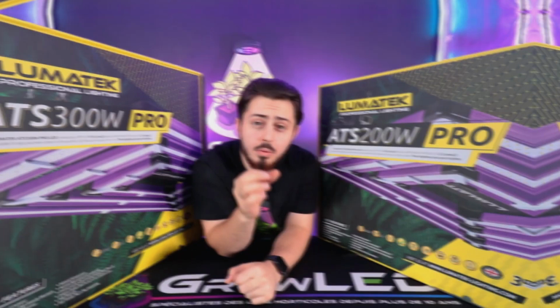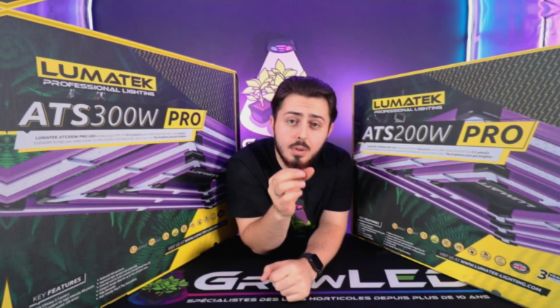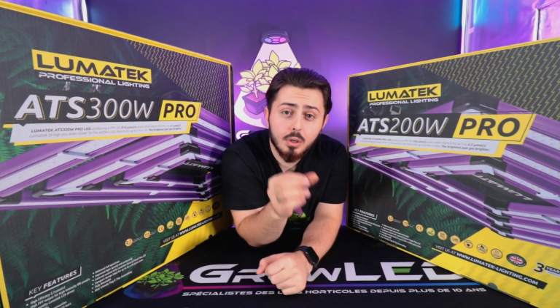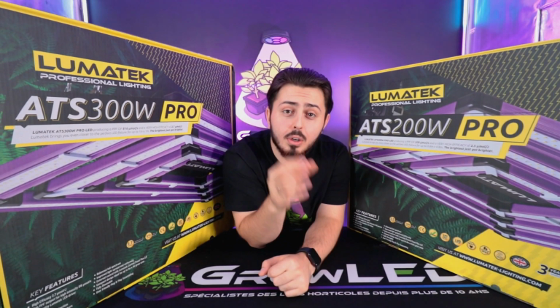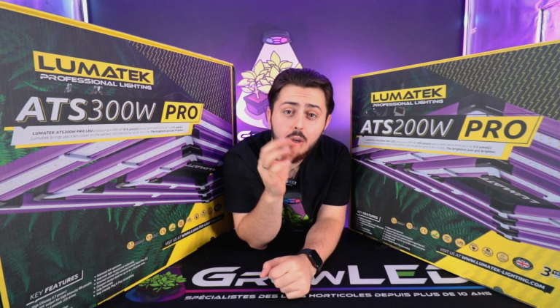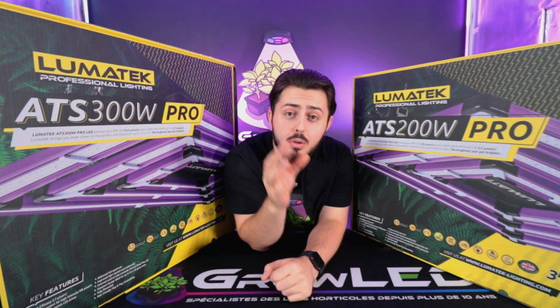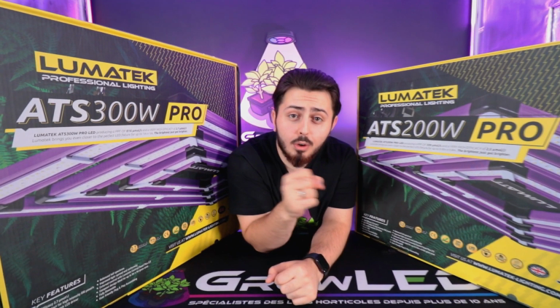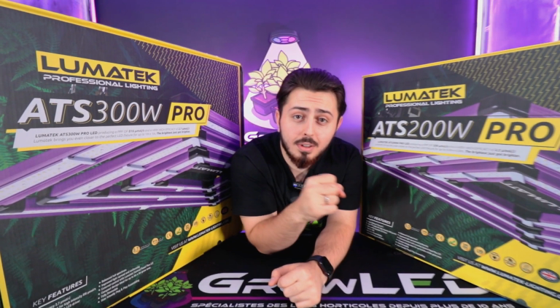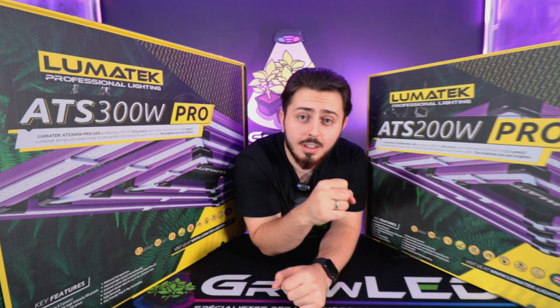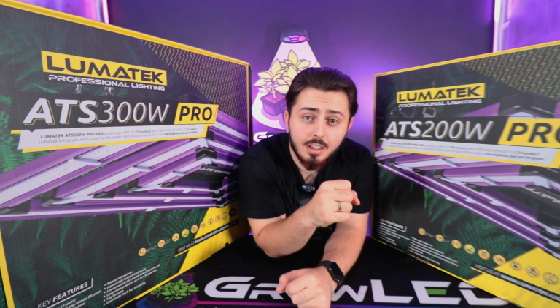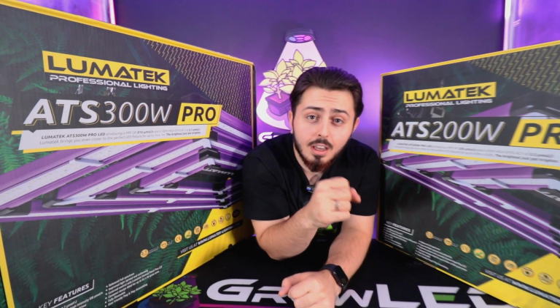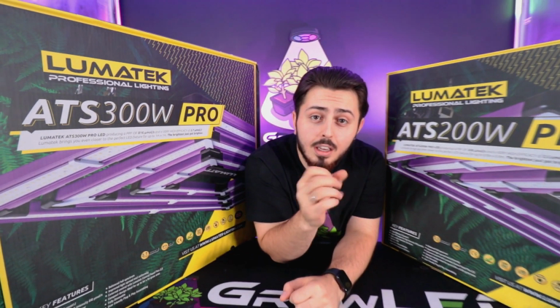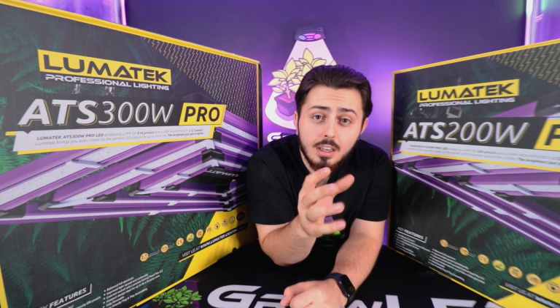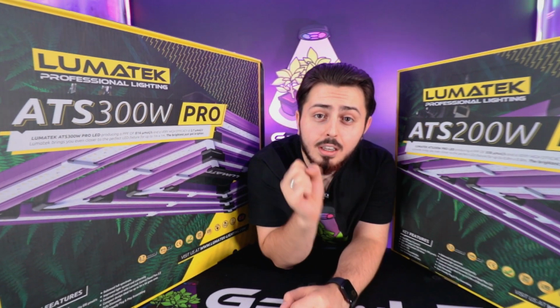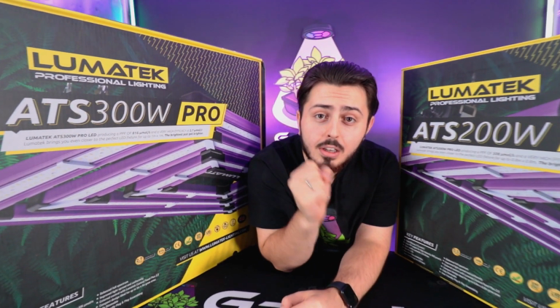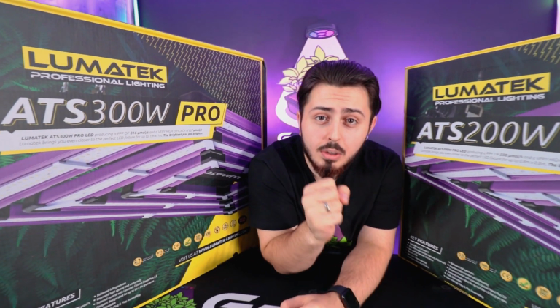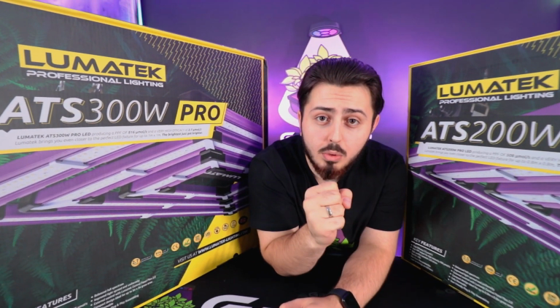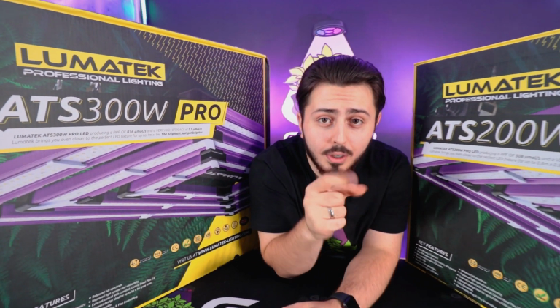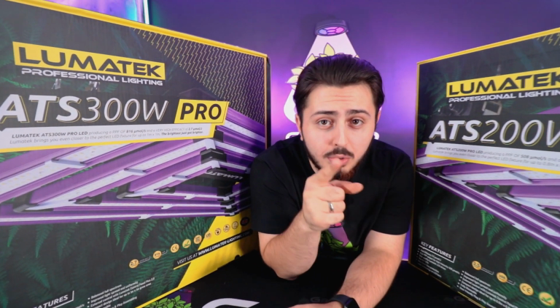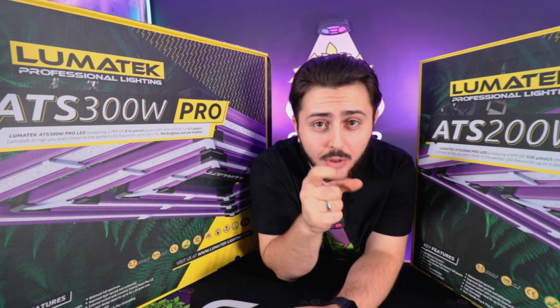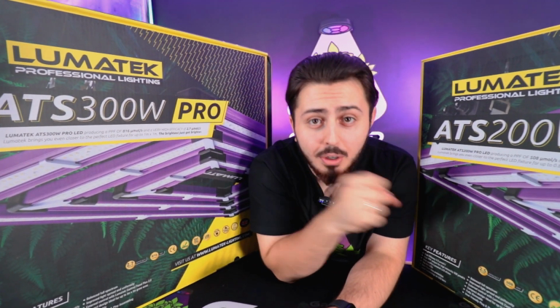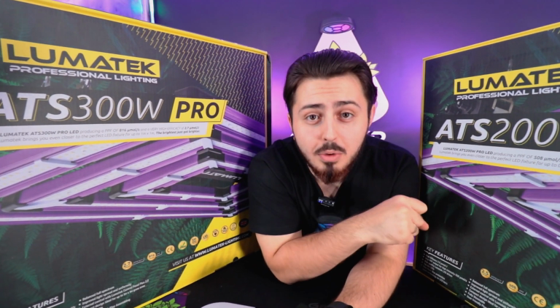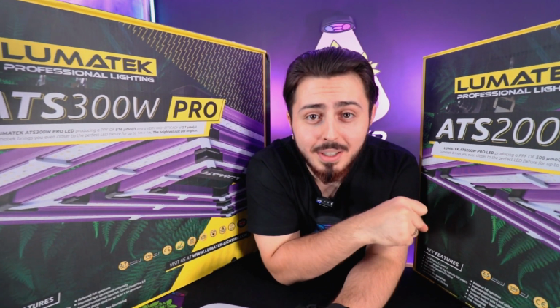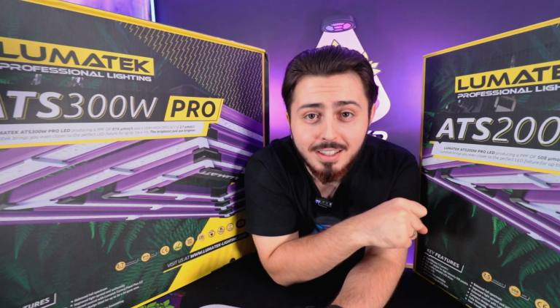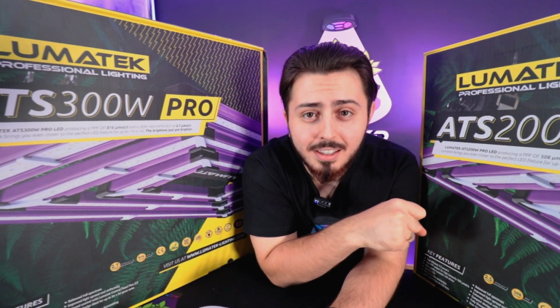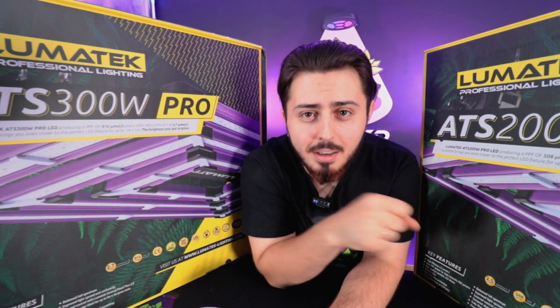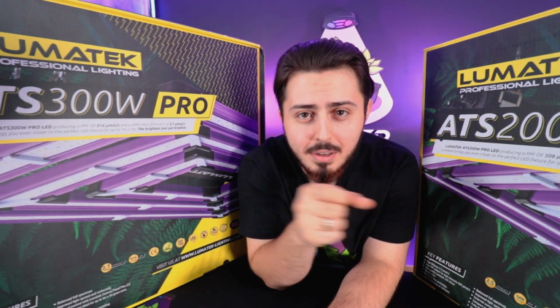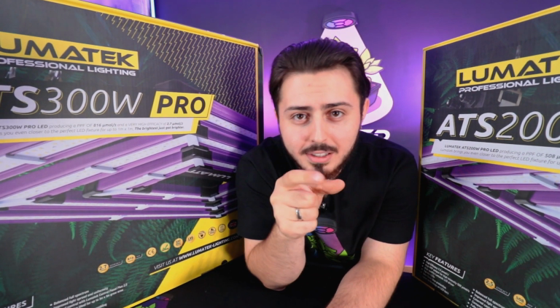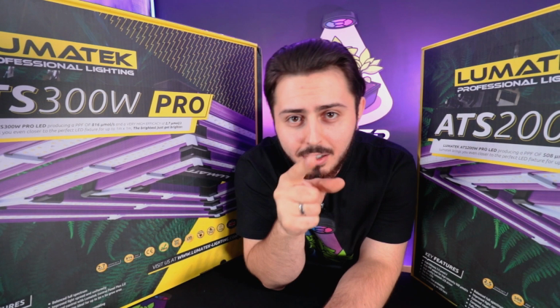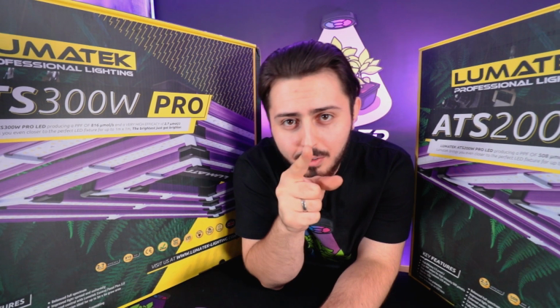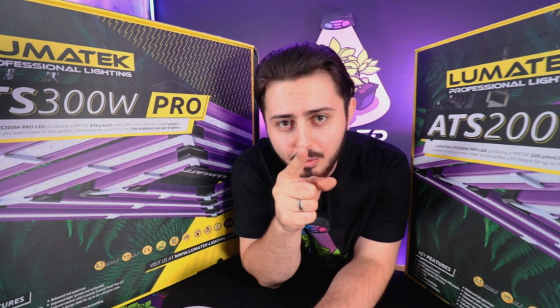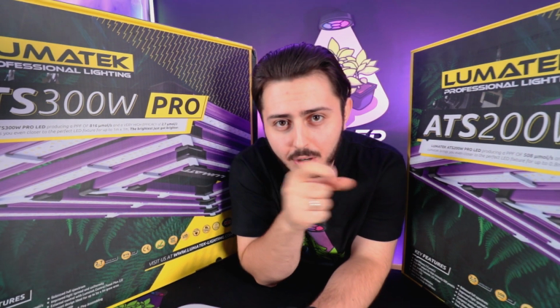These two products have better light intensity, better uniformity, and better controlled coverage, which is great.